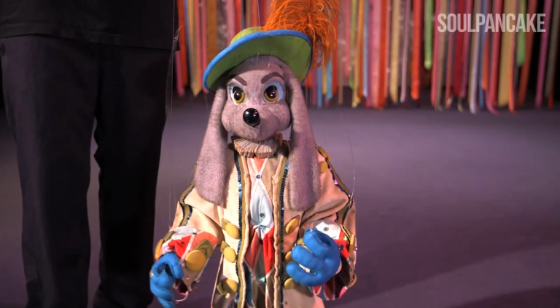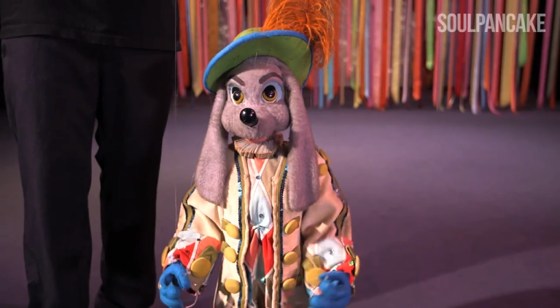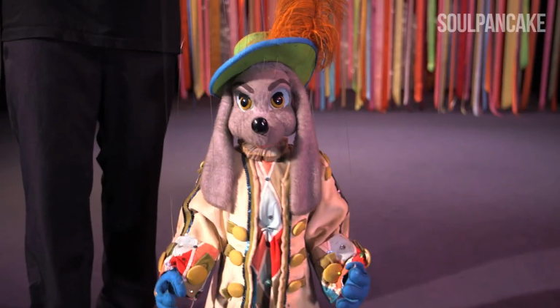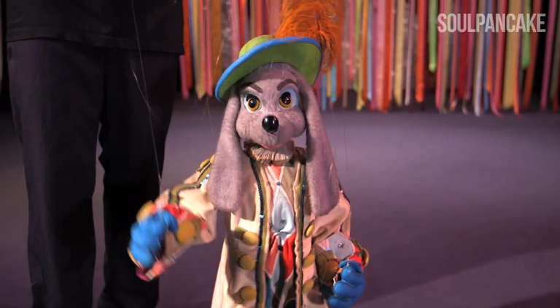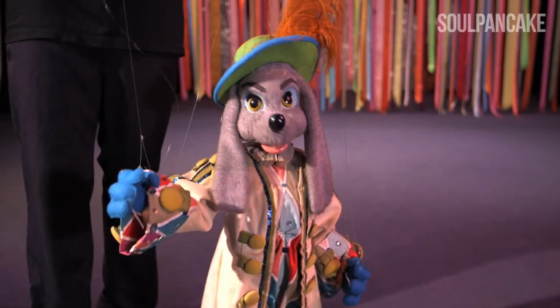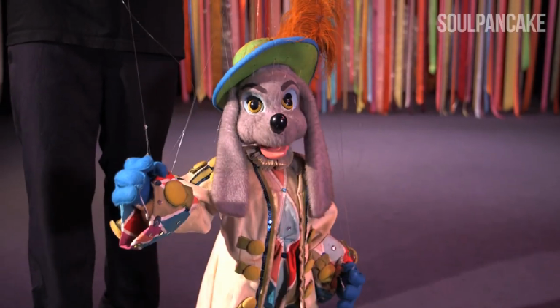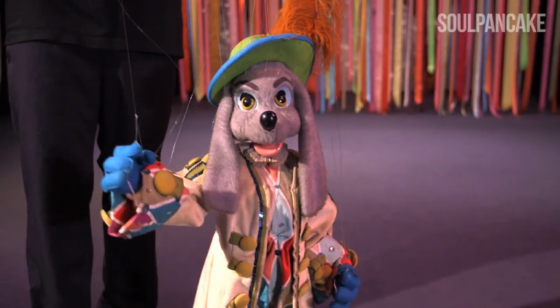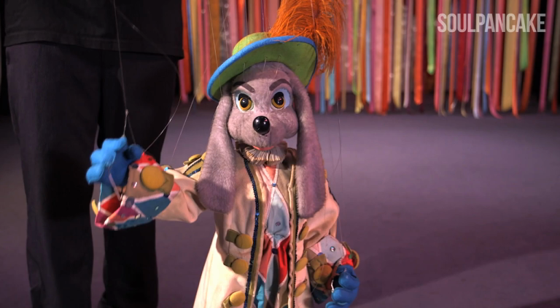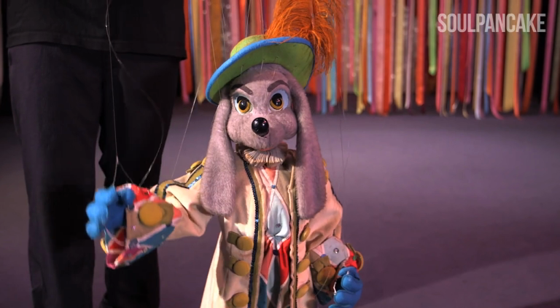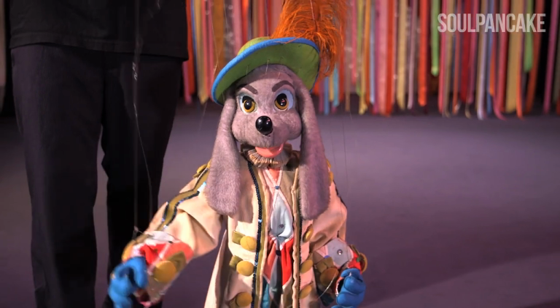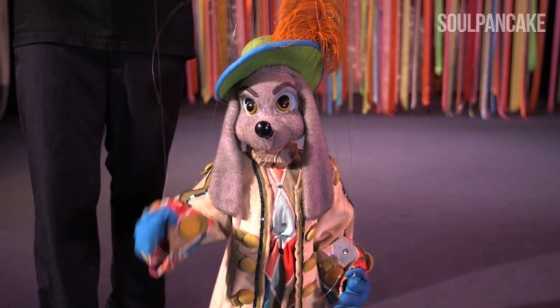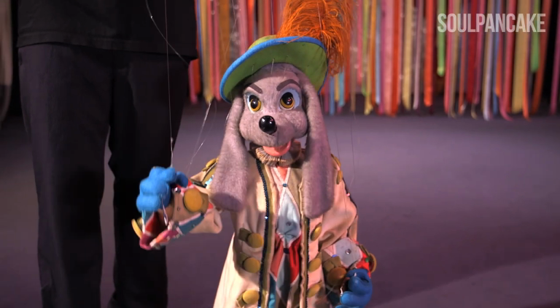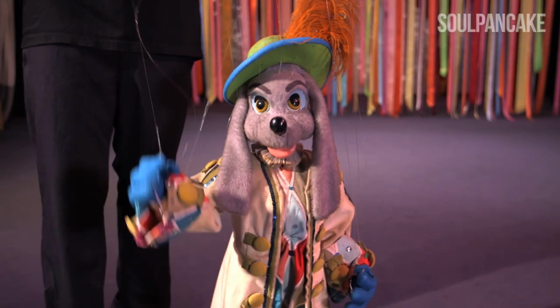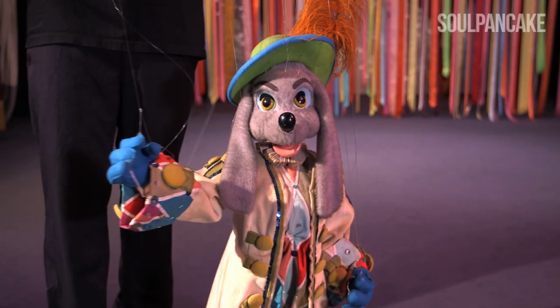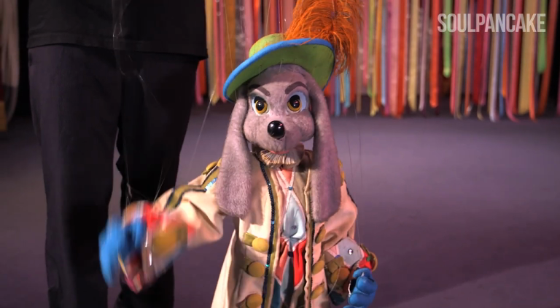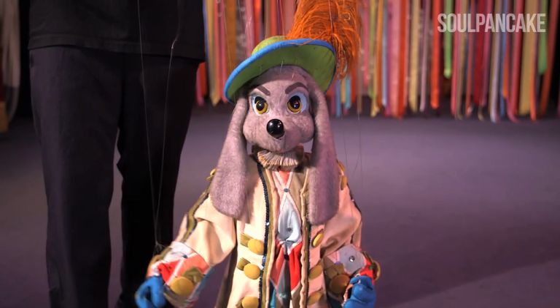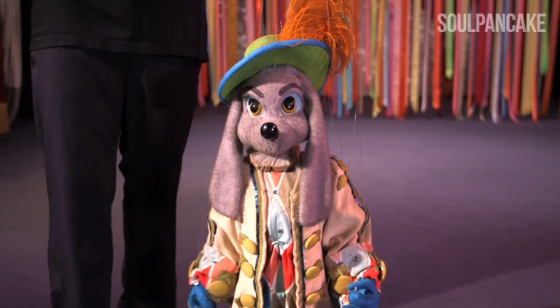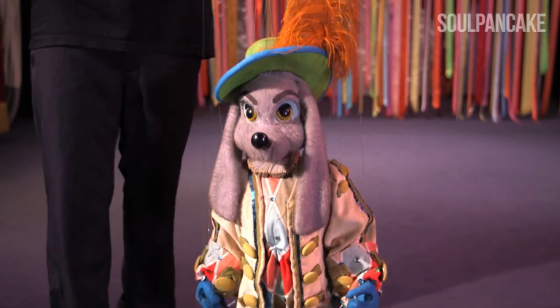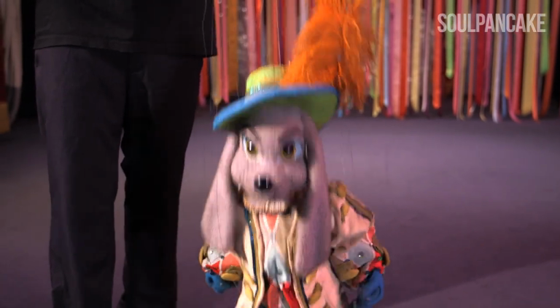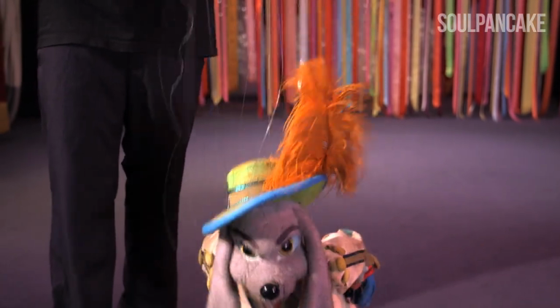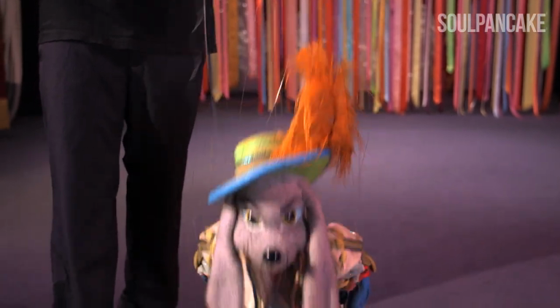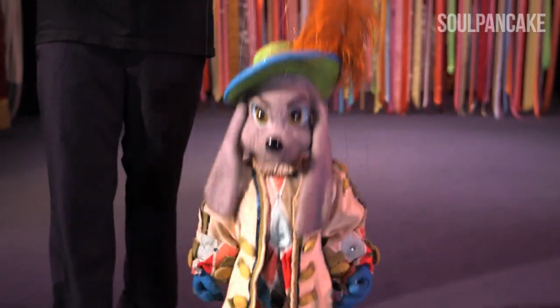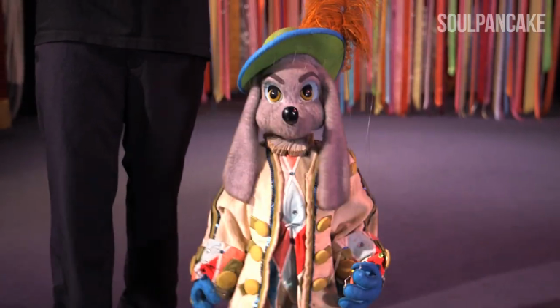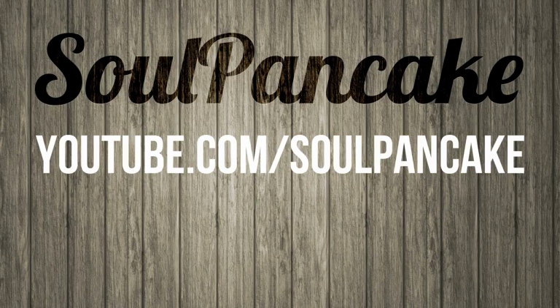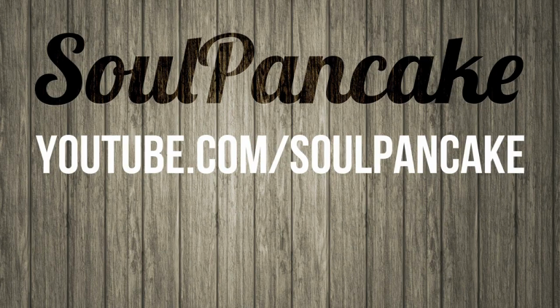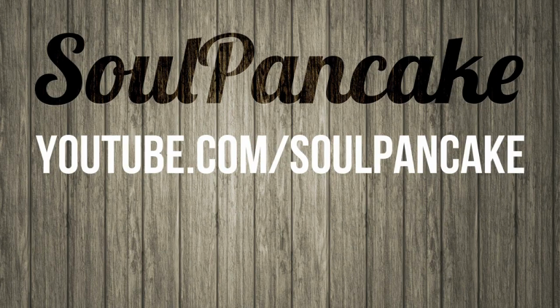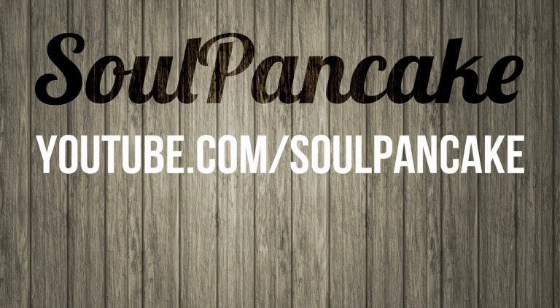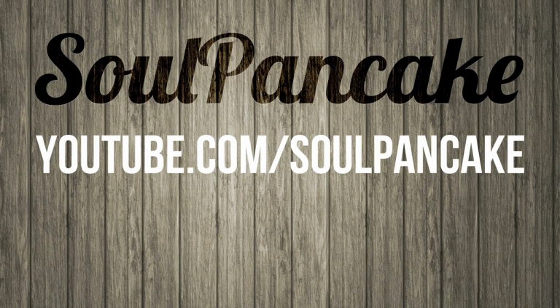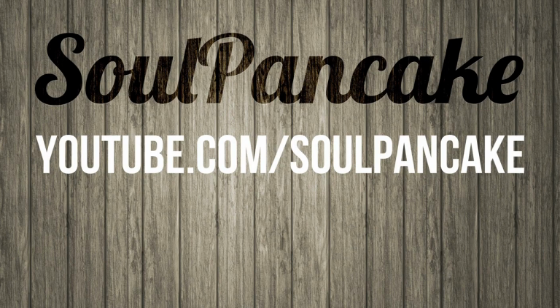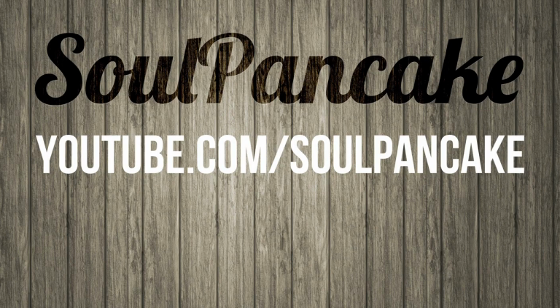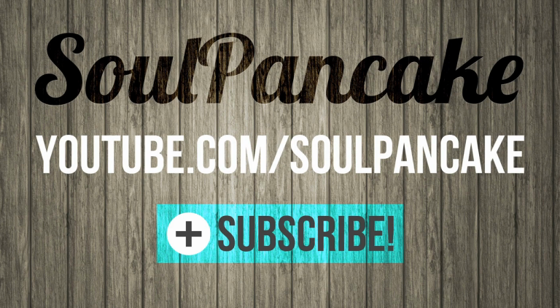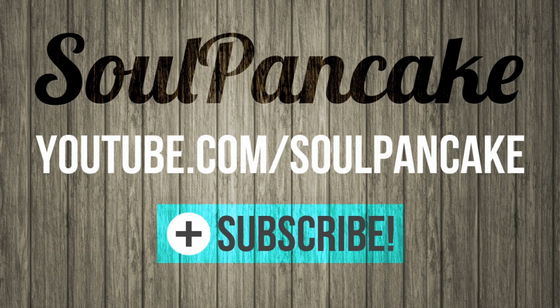My name is Elvis, this is SUP Cultures — SoulPancake. Subscribe.